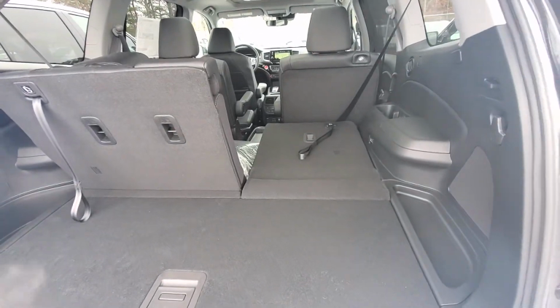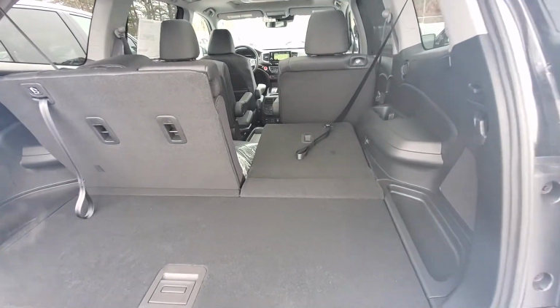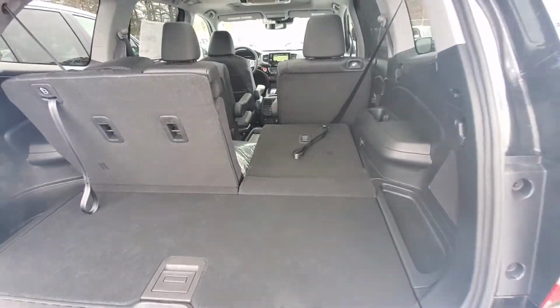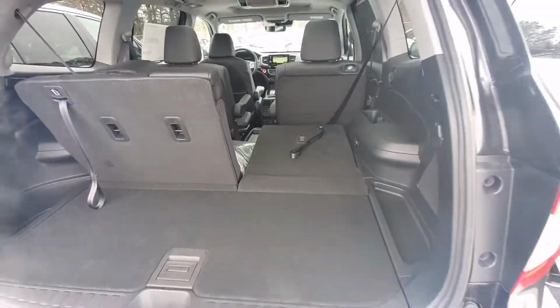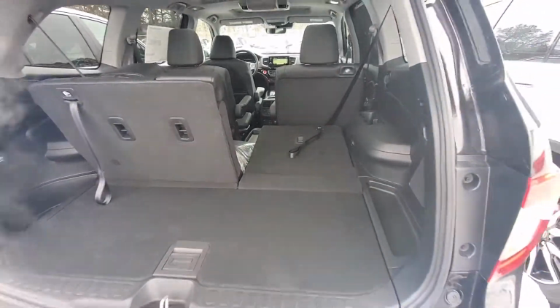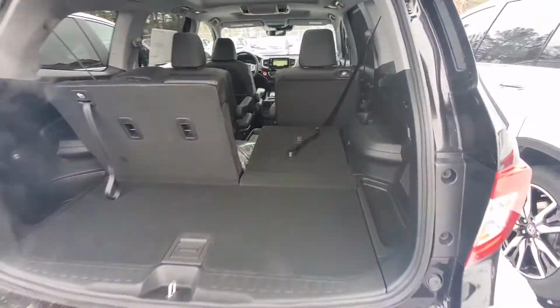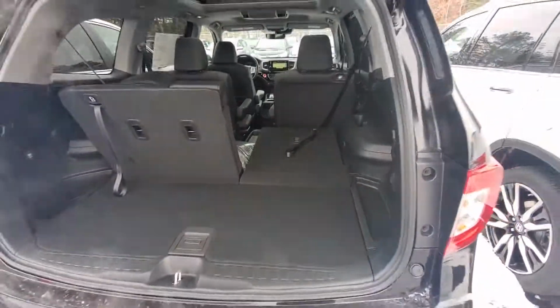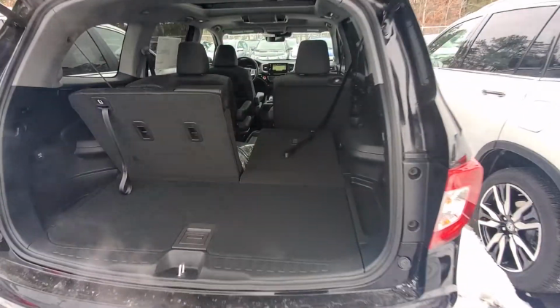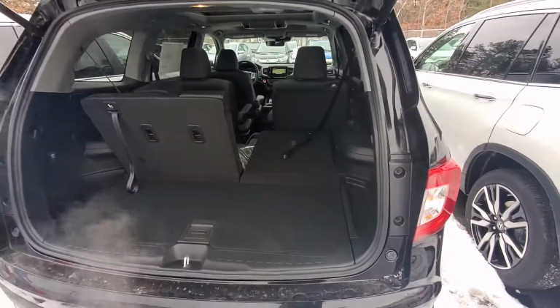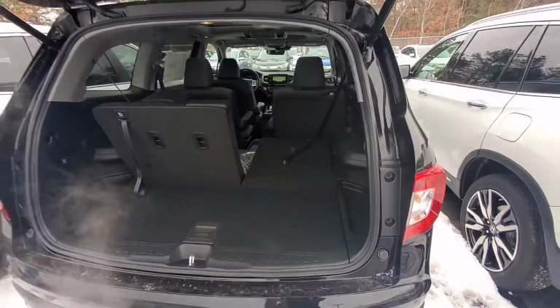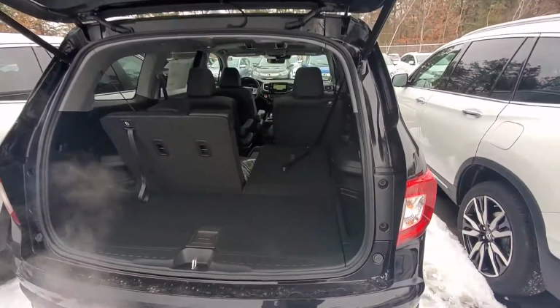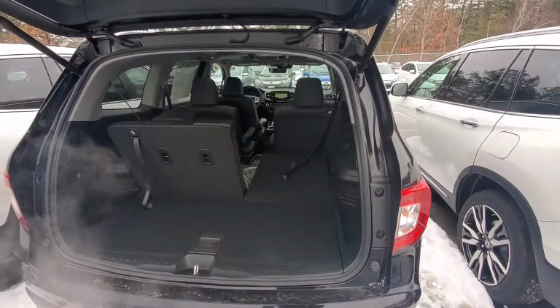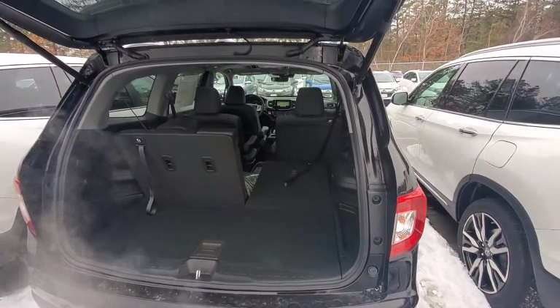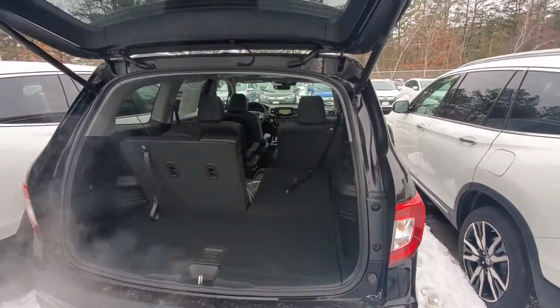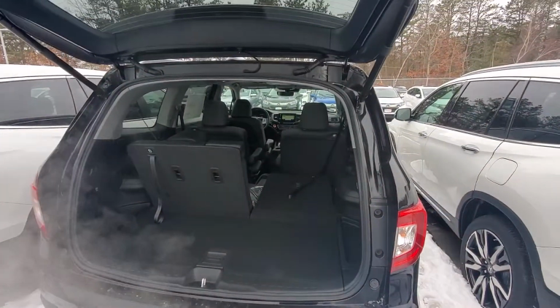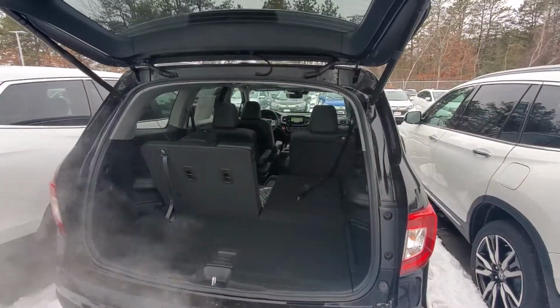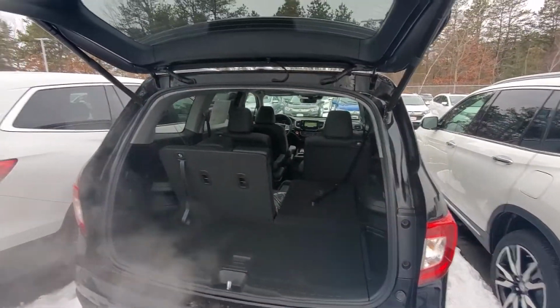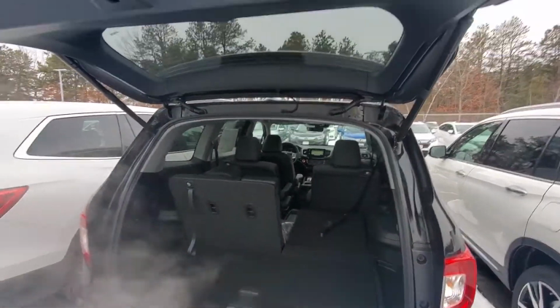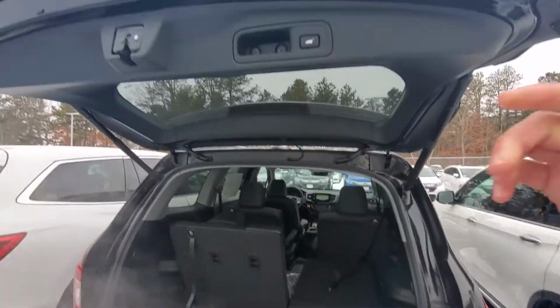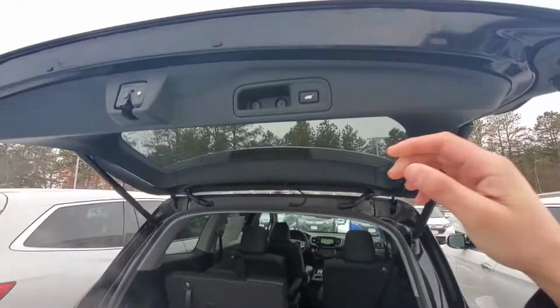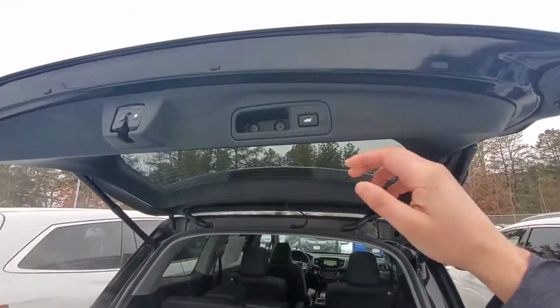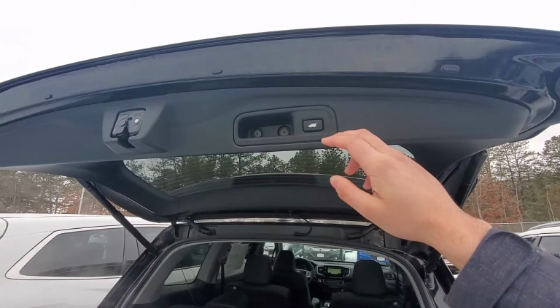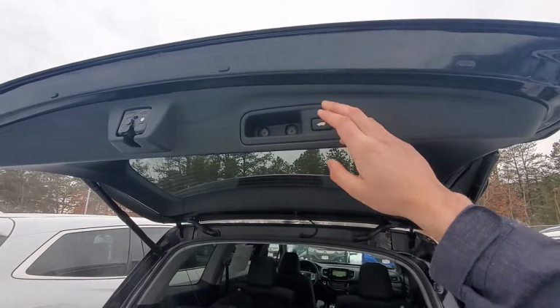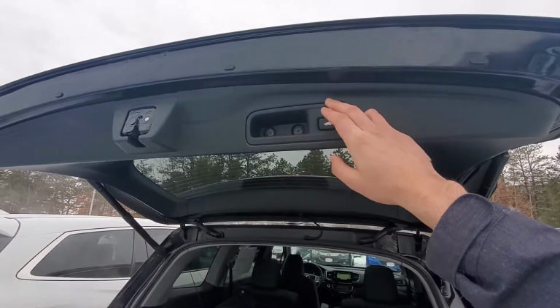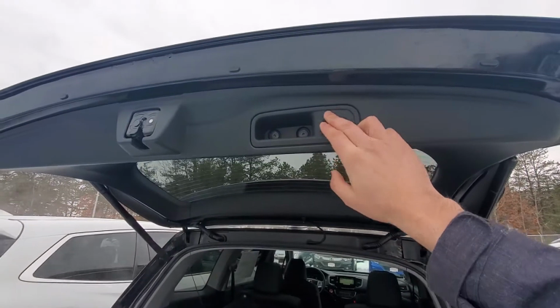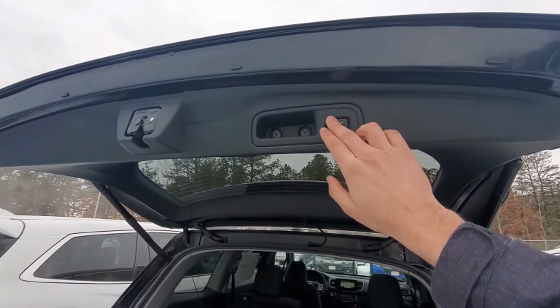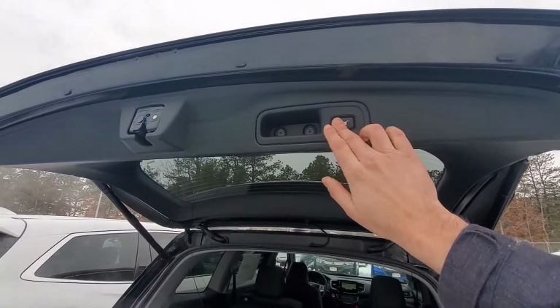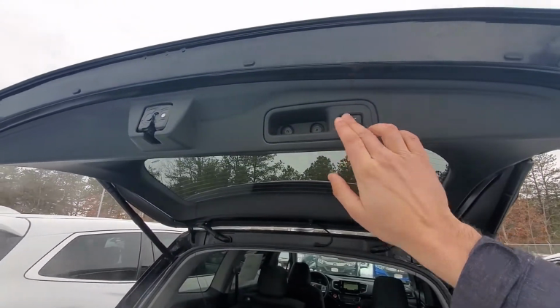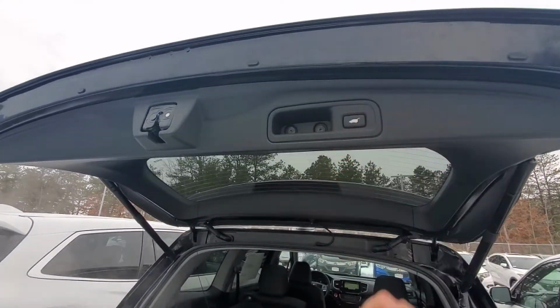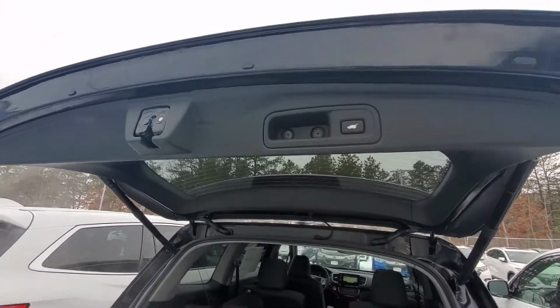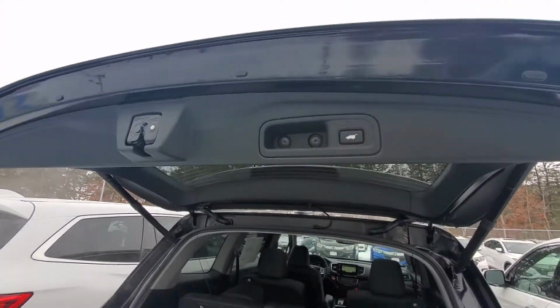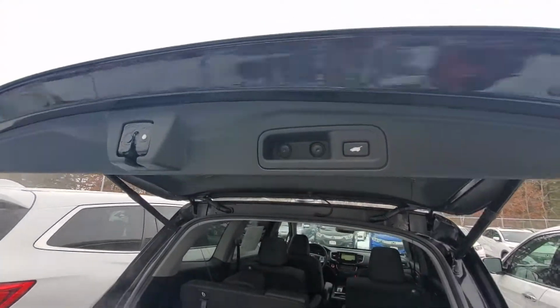You also got the 70/30 seat split if you want to fold them down. In order to shut this, you just give that a tap.